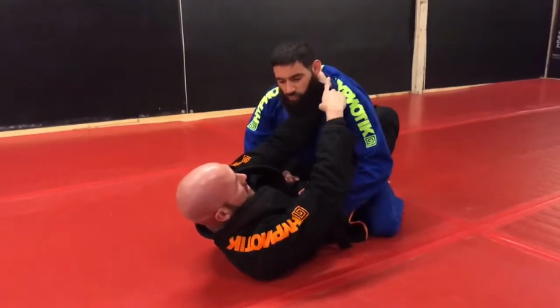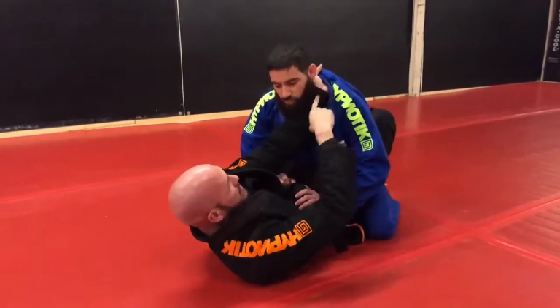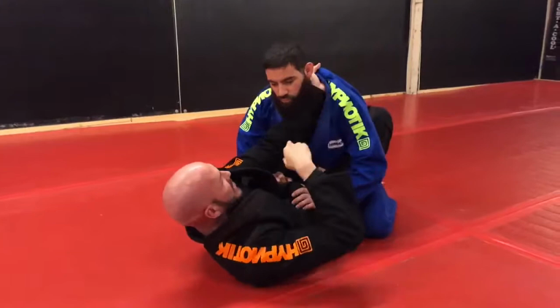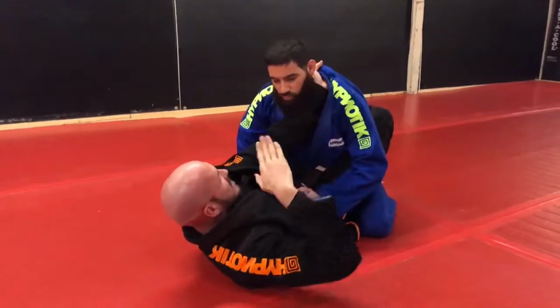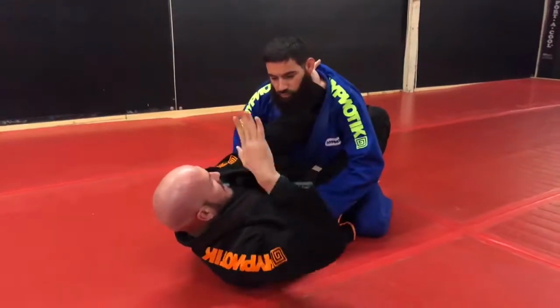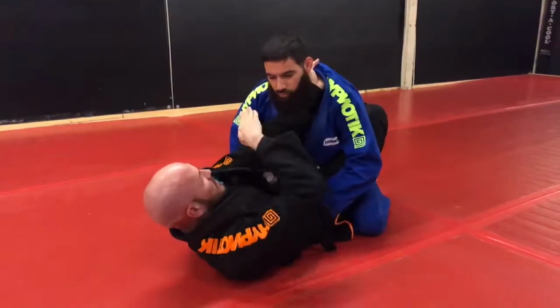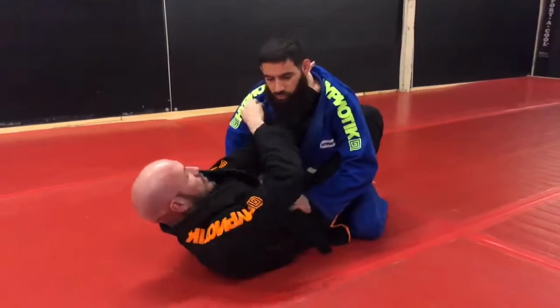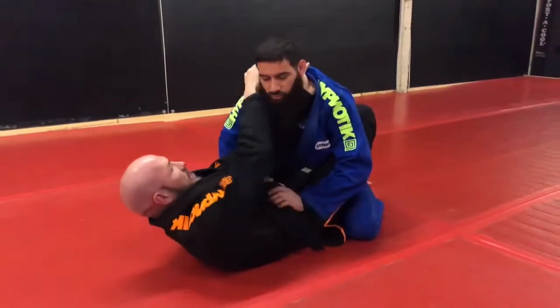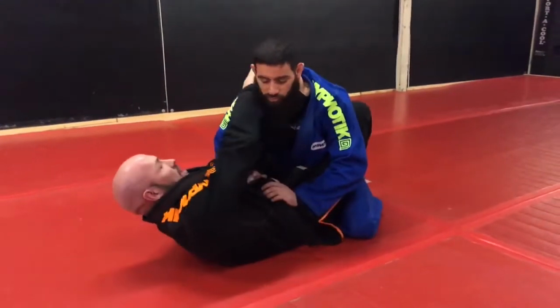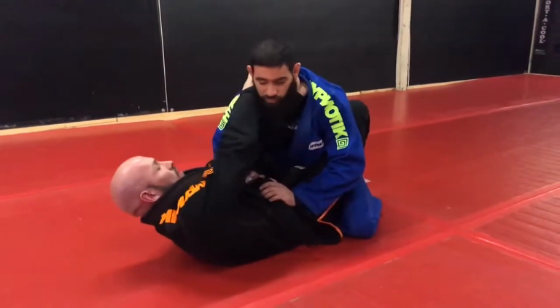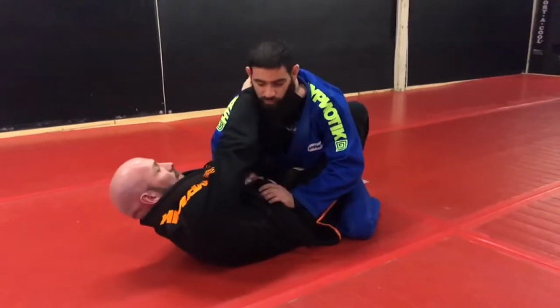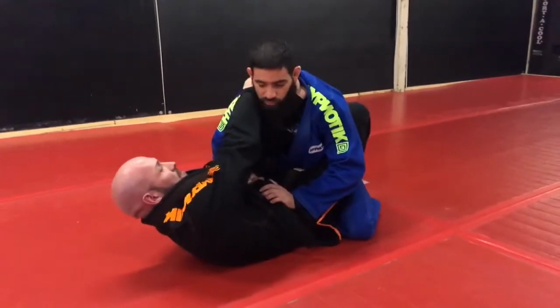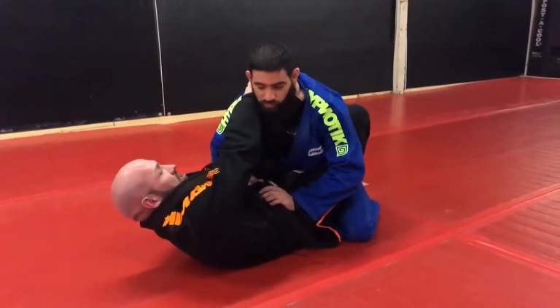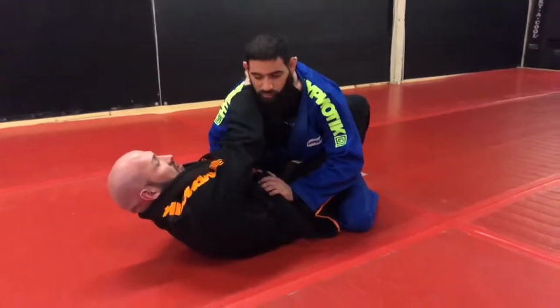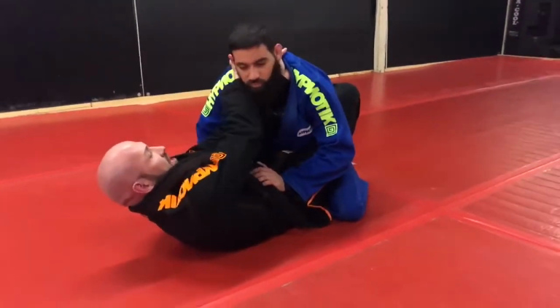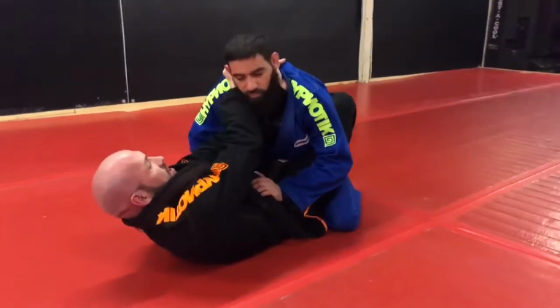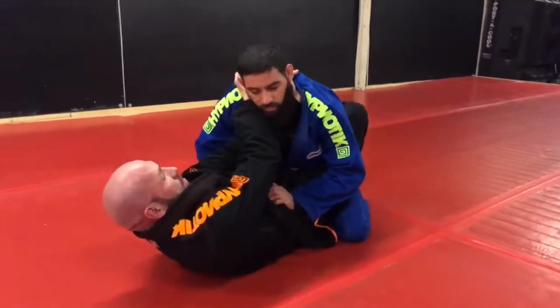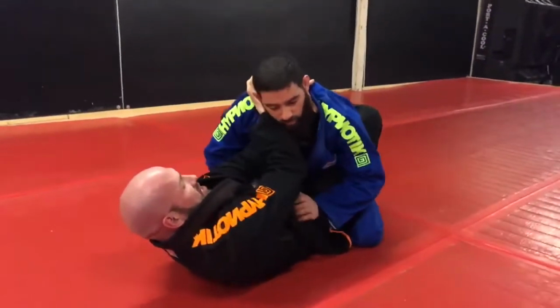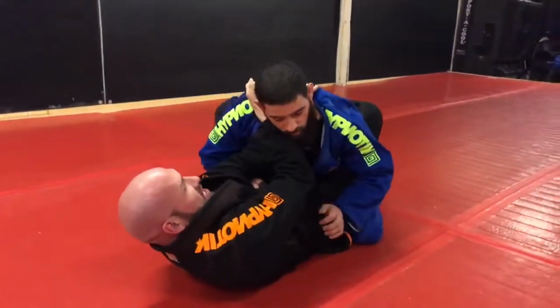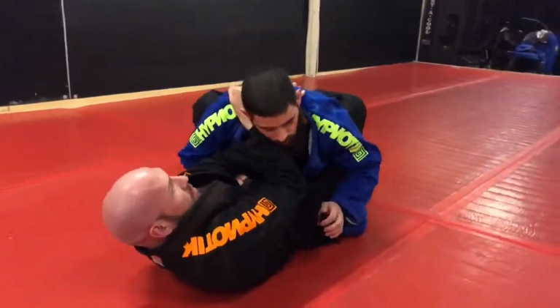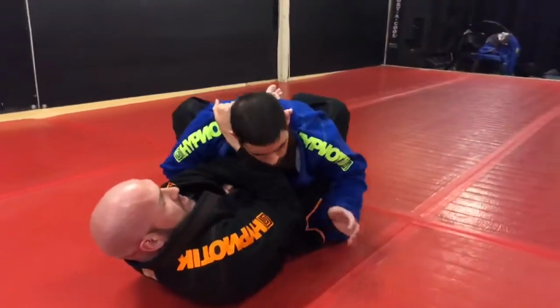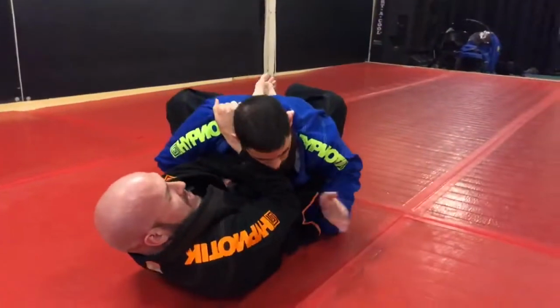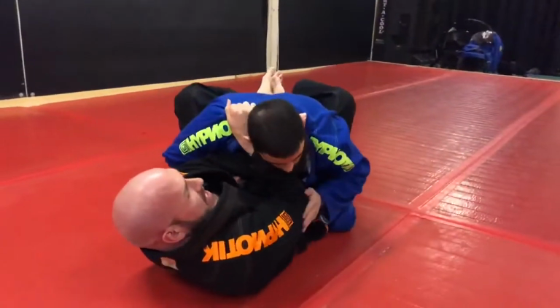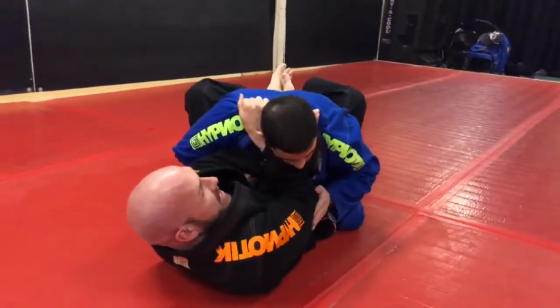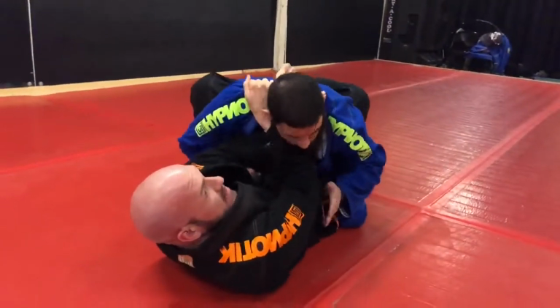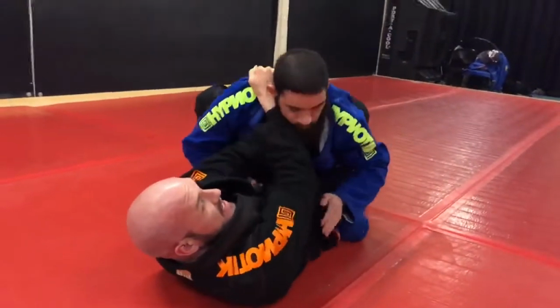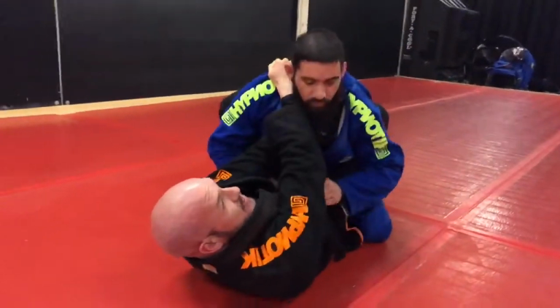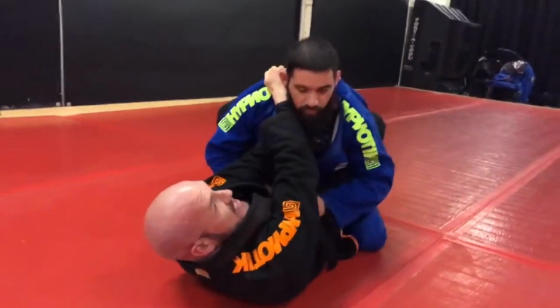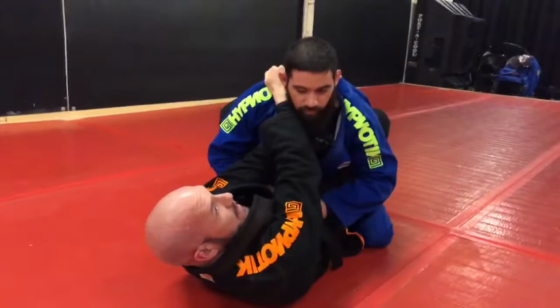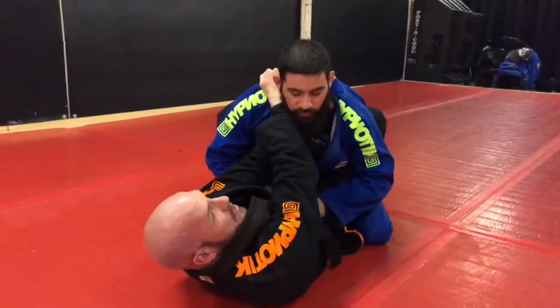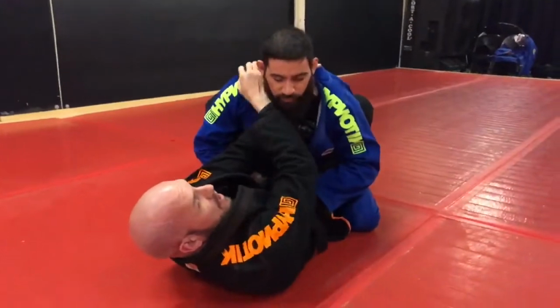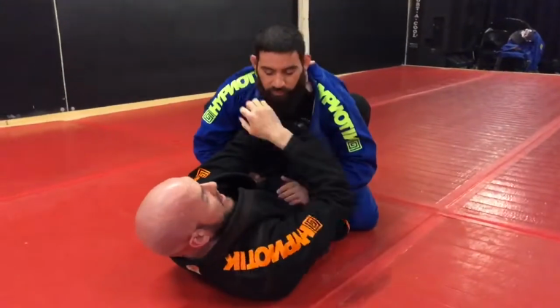Thumb to the back of the head — first one. I'll grab the material here, pinch the elbows, bring the head down, get a sweet tap.